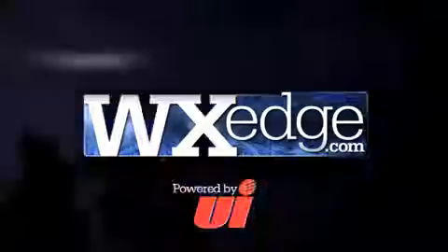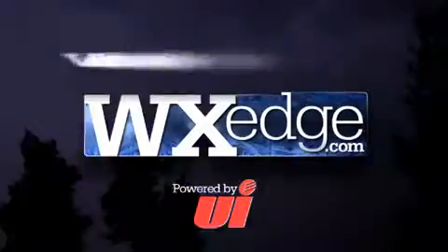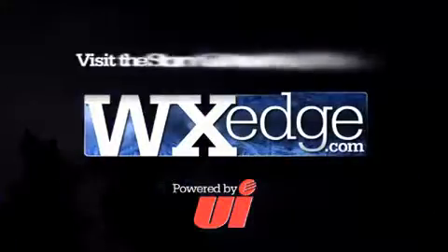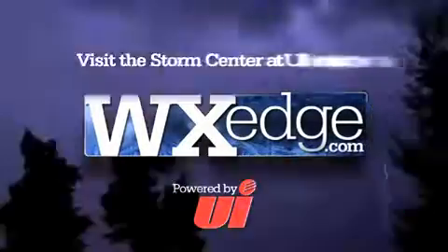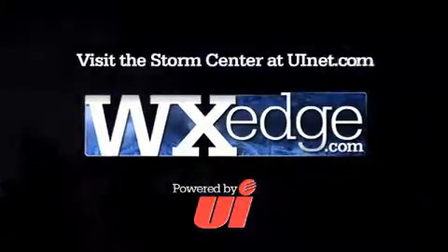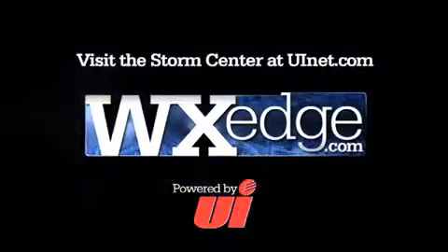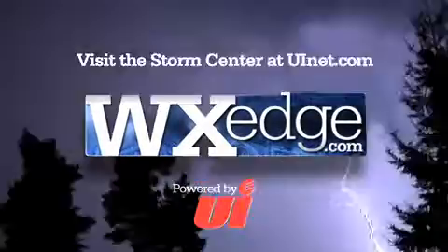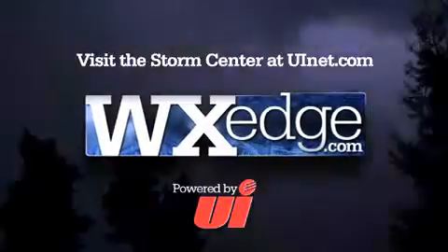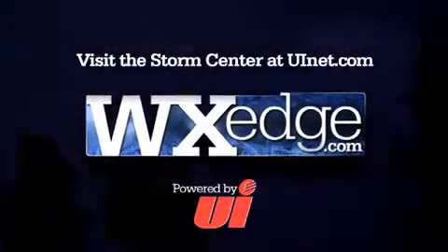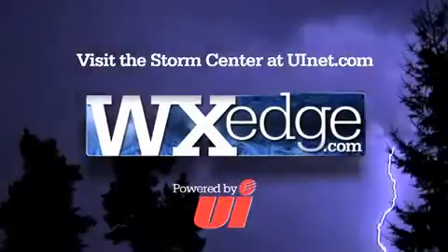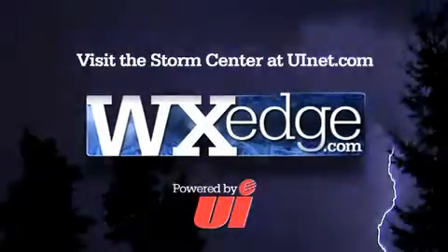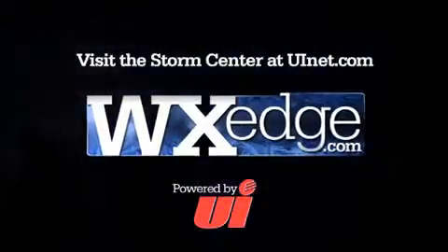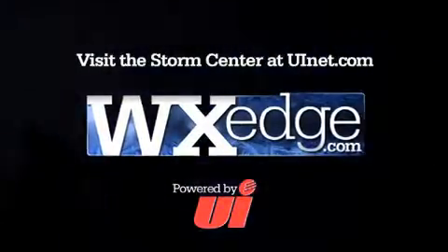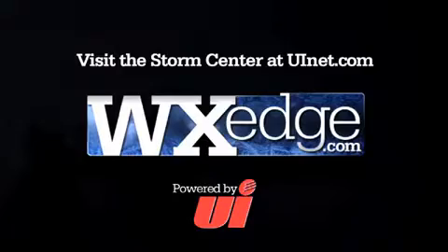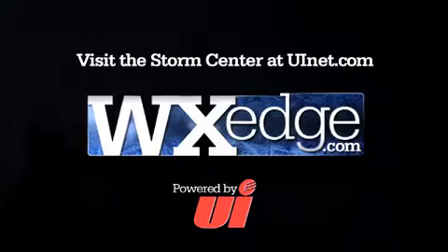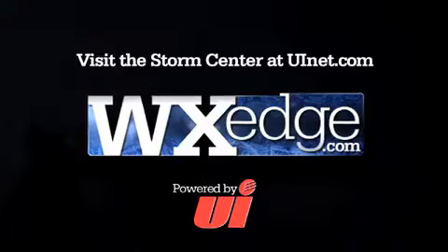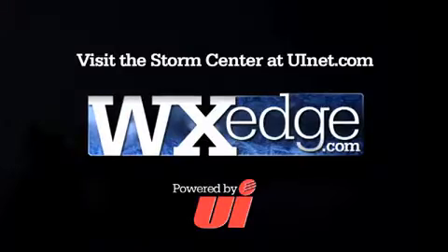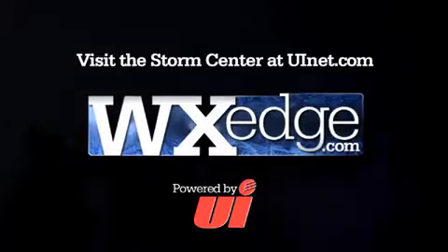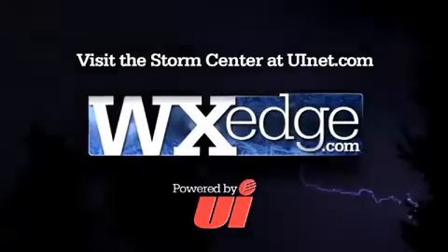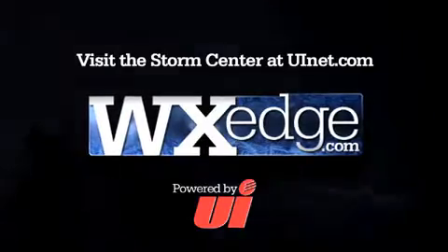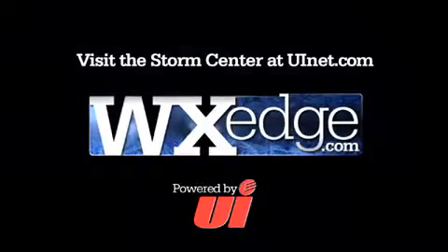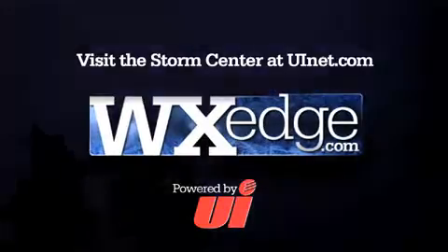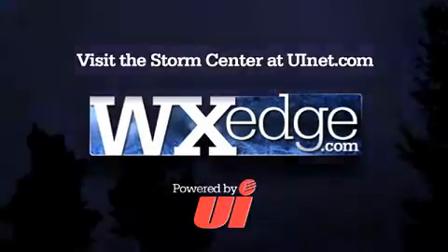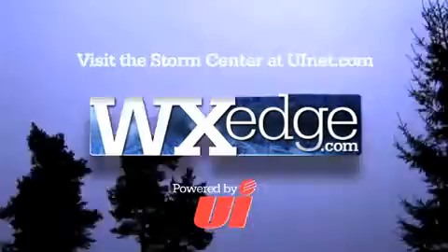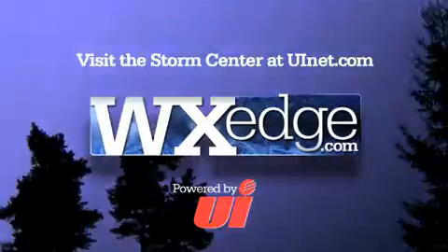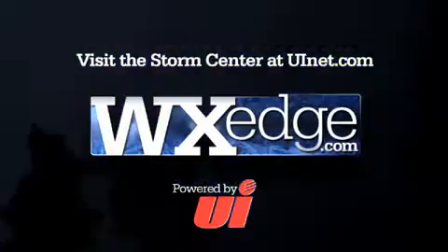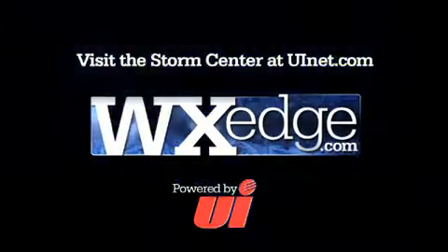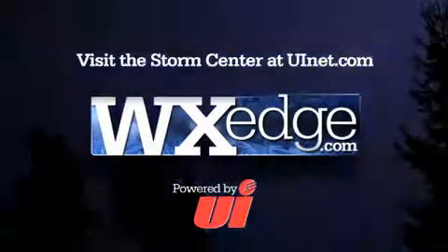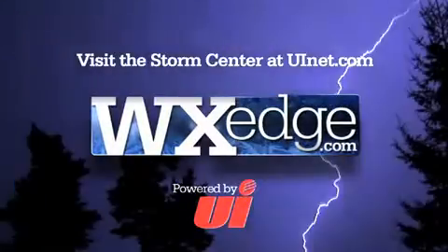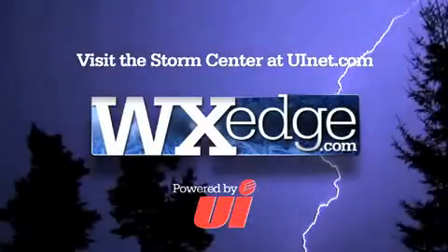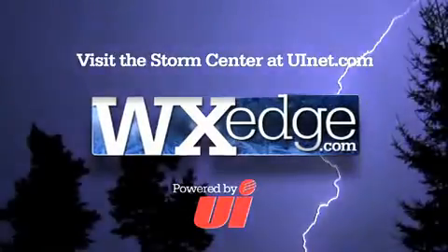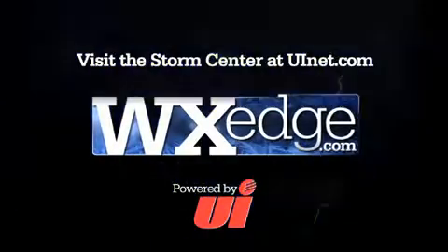You can learn more about UI's outage restoration process by visiting the Storm Center on our website, uinet.com.